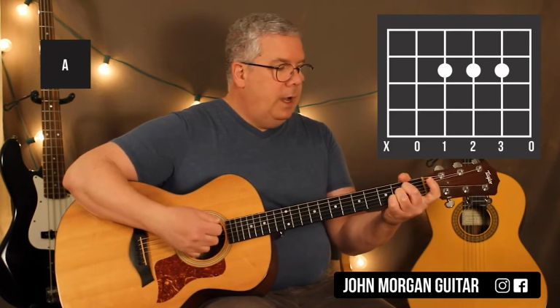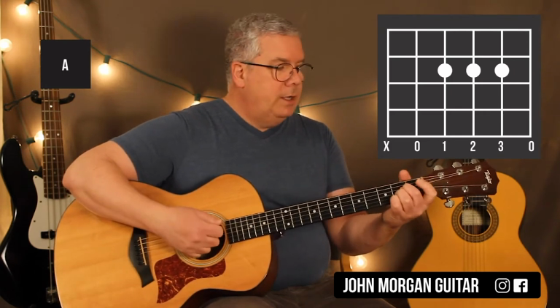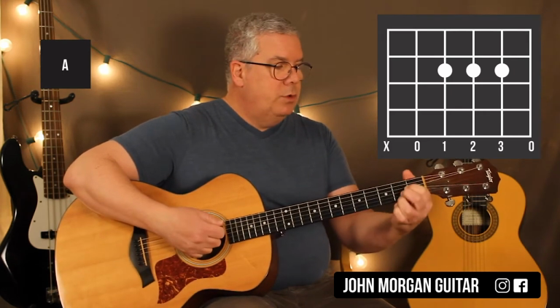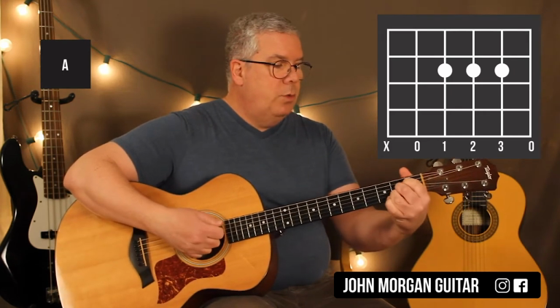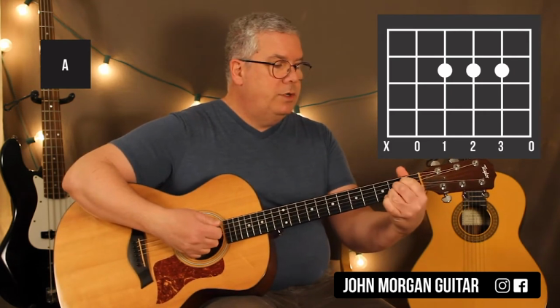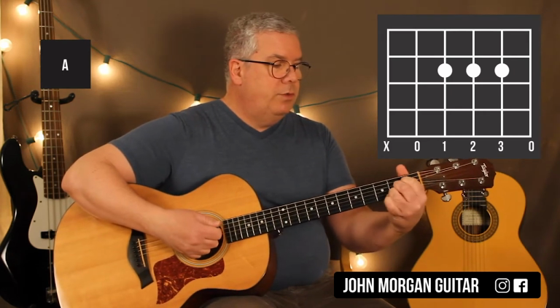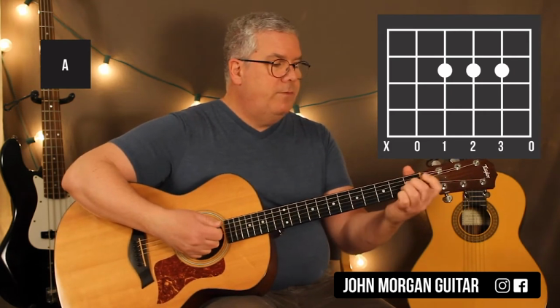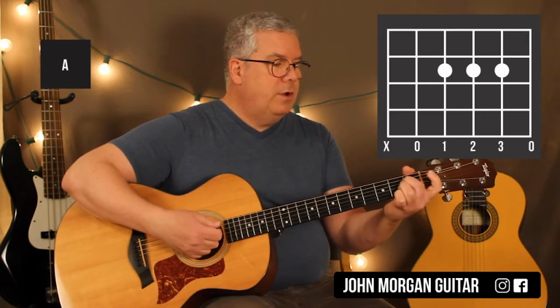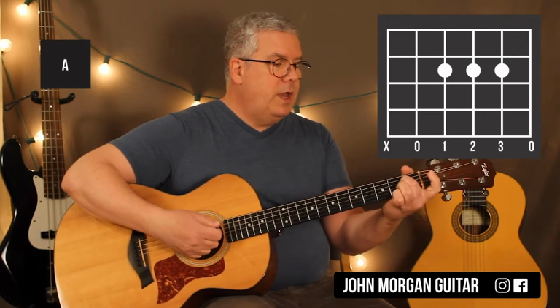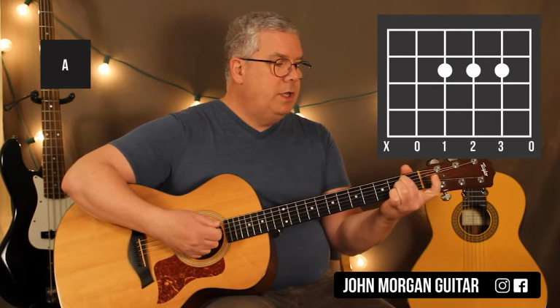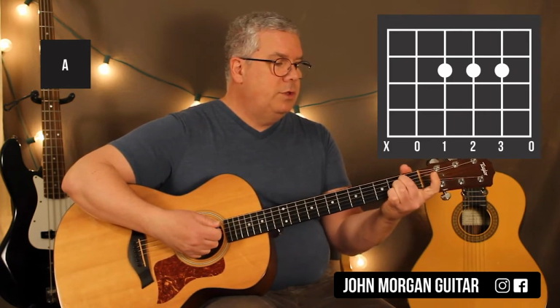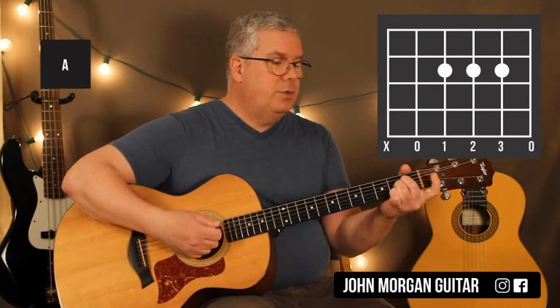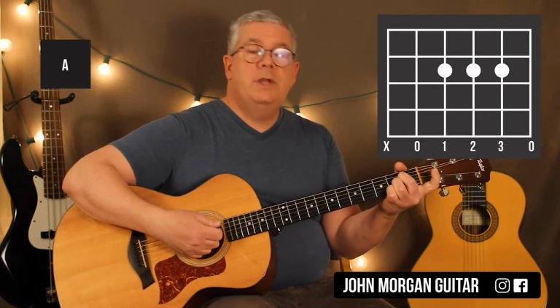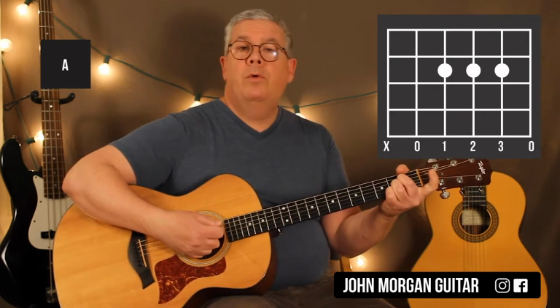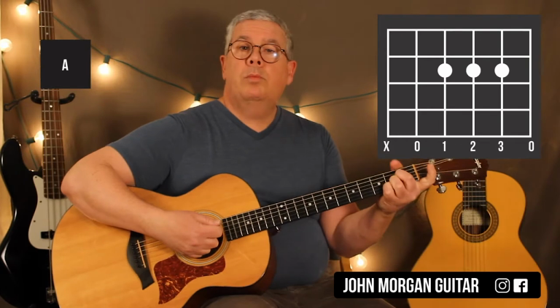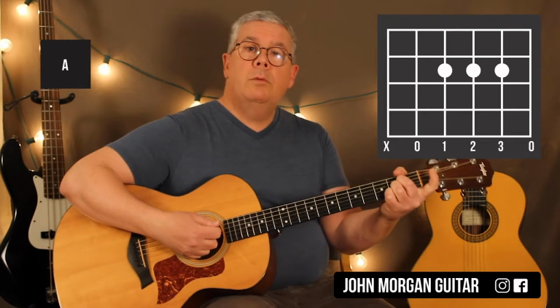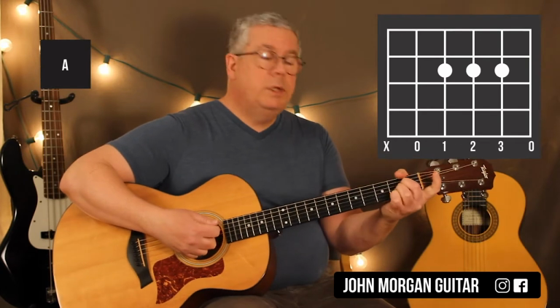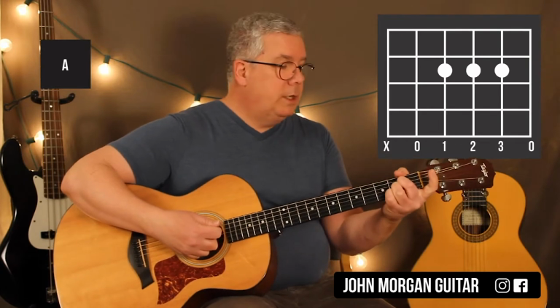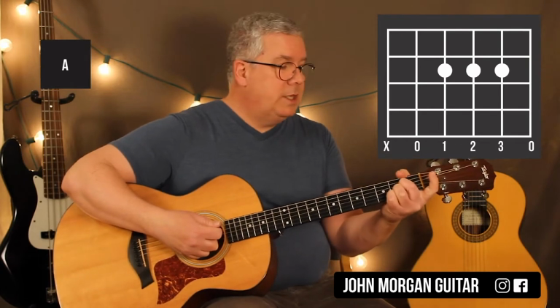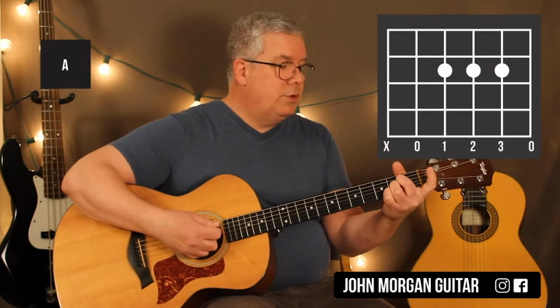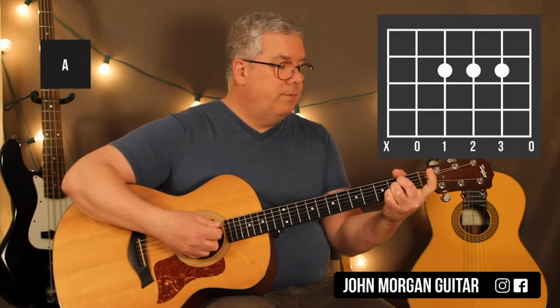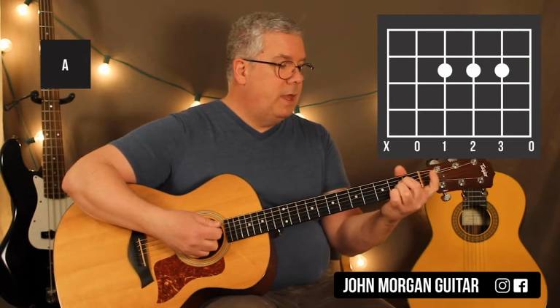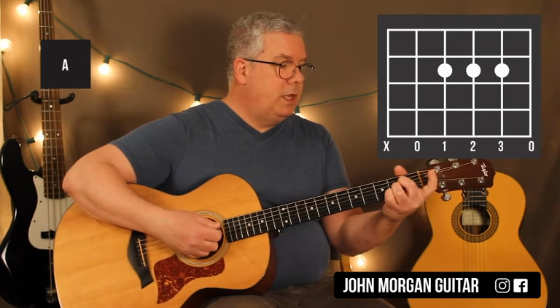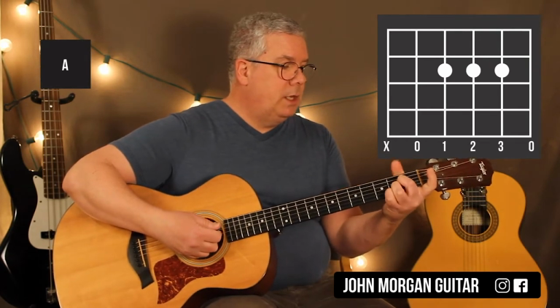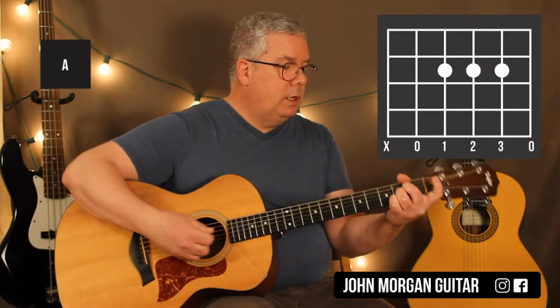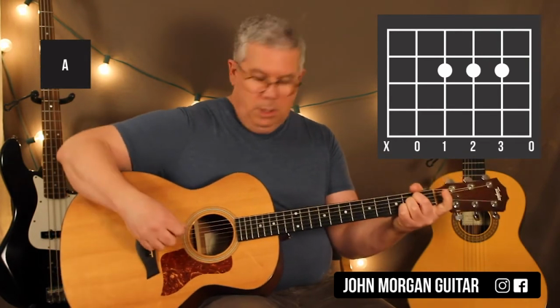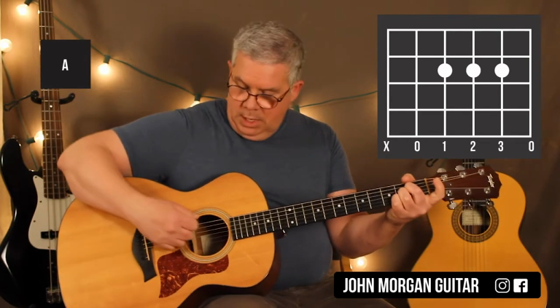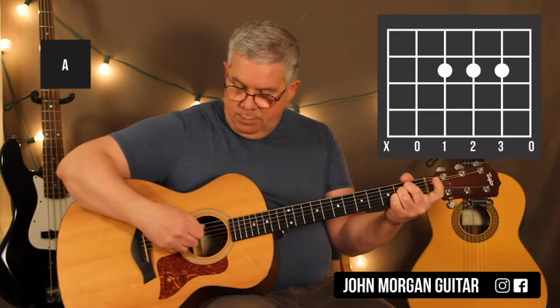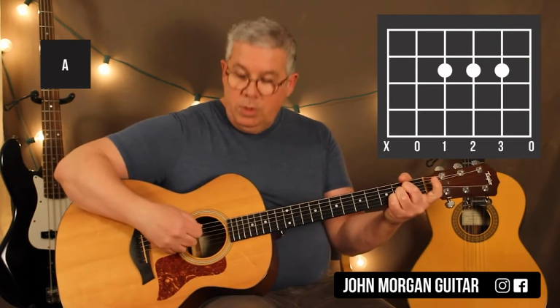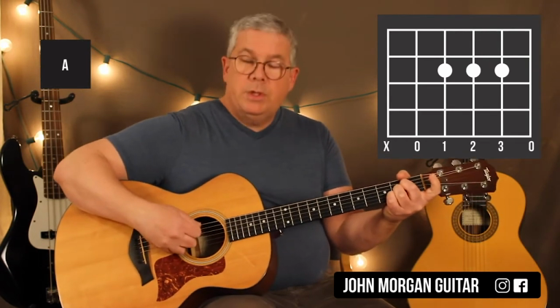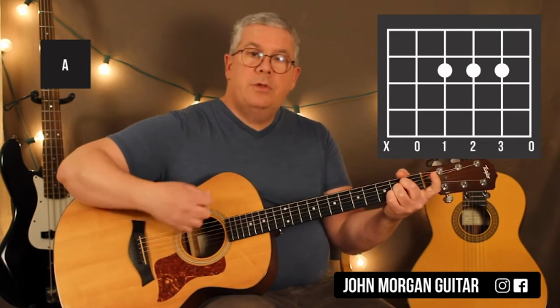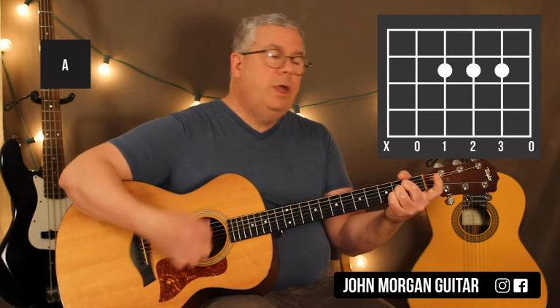You can use the 1, 2, and 3 fingers. I'm going to use 2, 3, and 4 probably because it's easier to fit that pinky in there. I'm going to mute the 6th string.